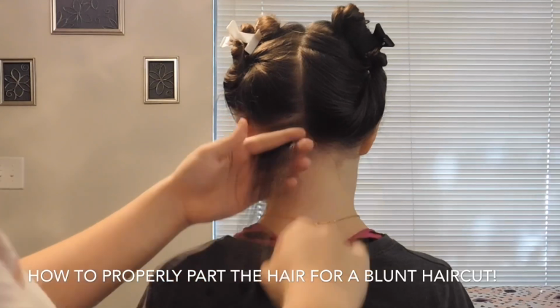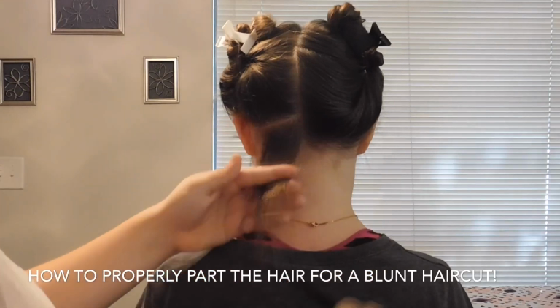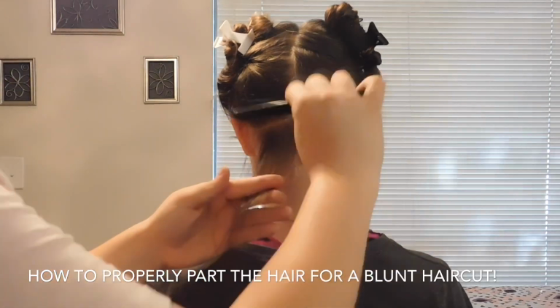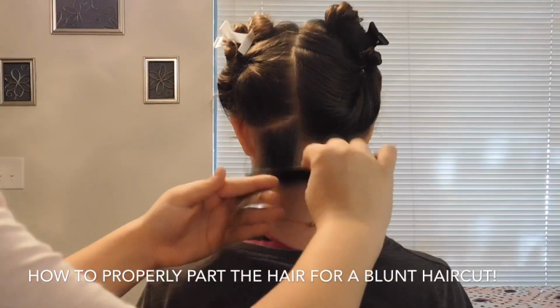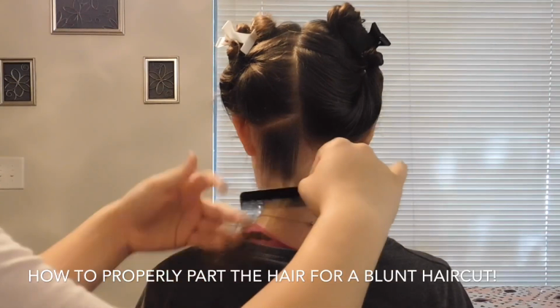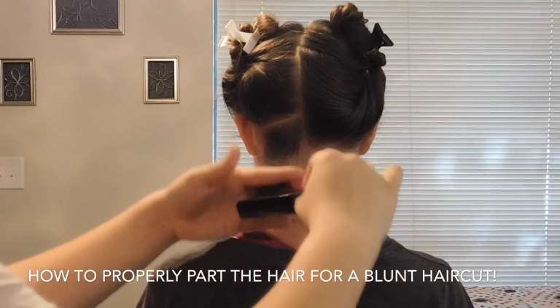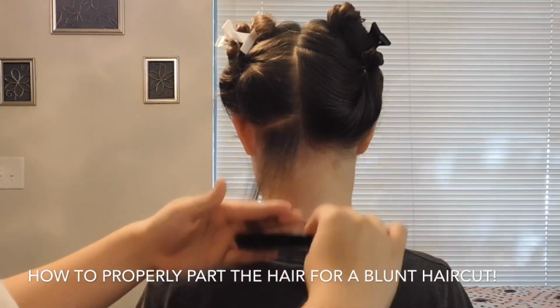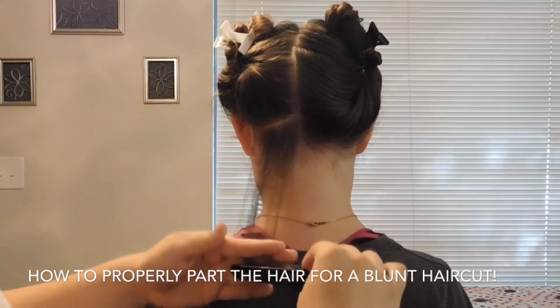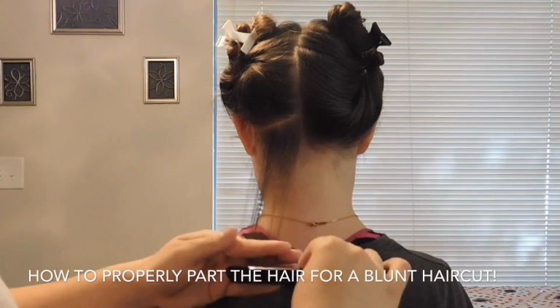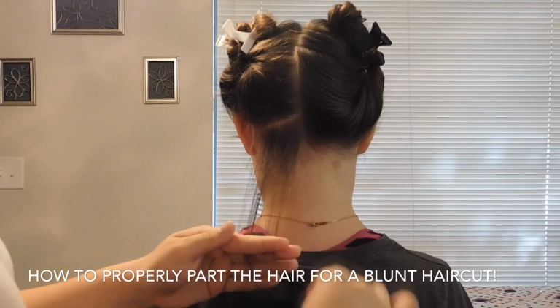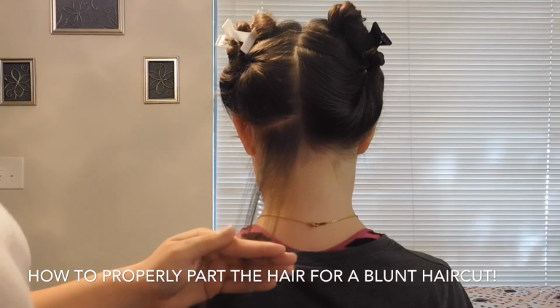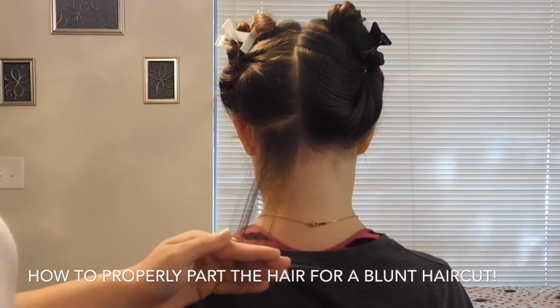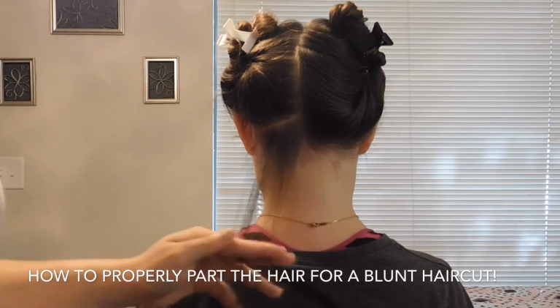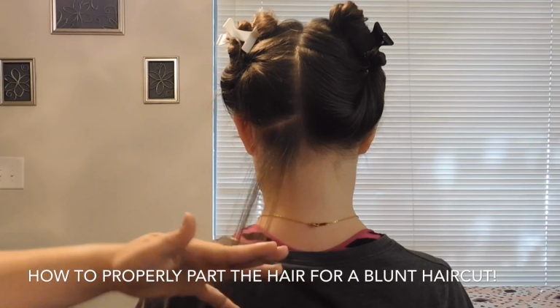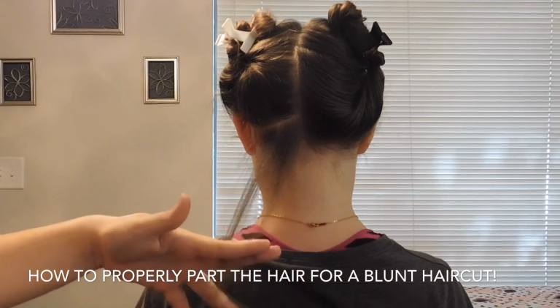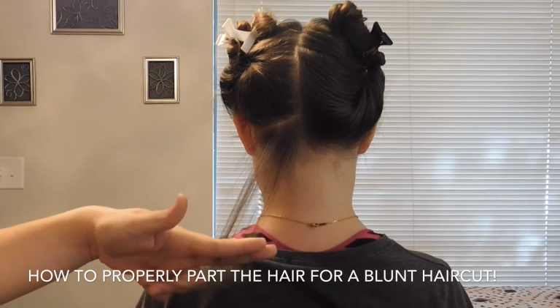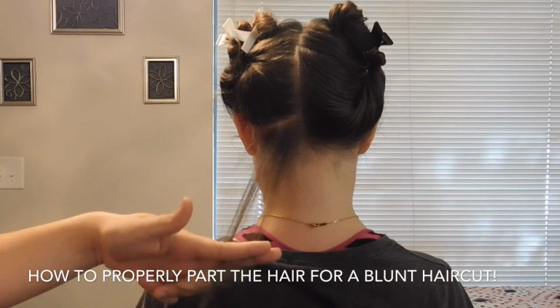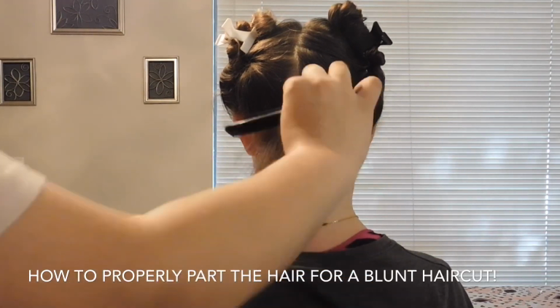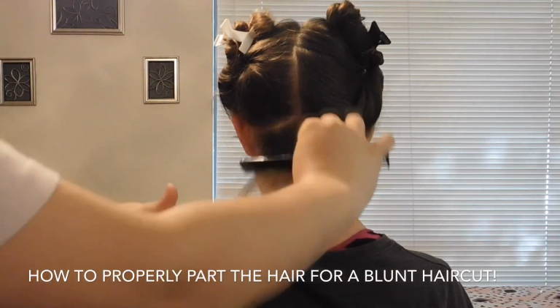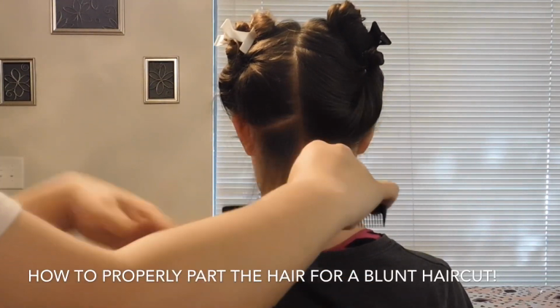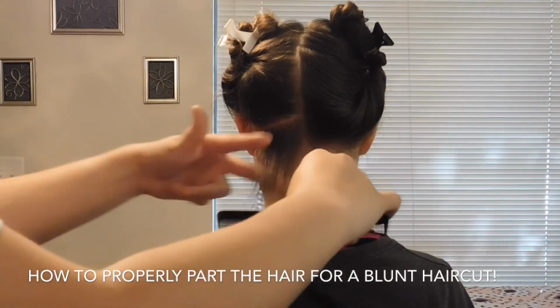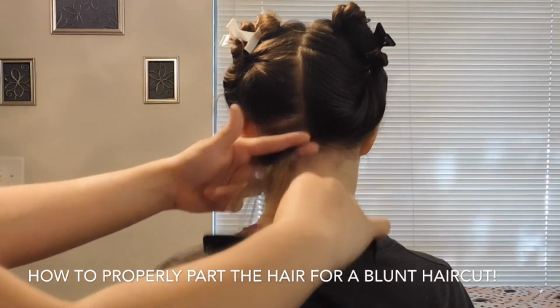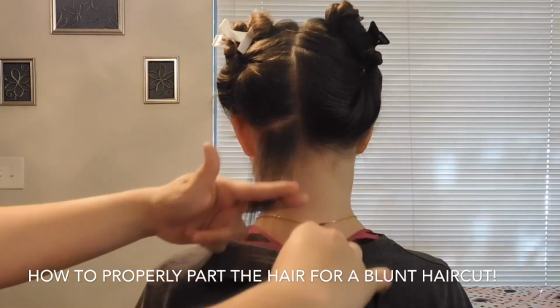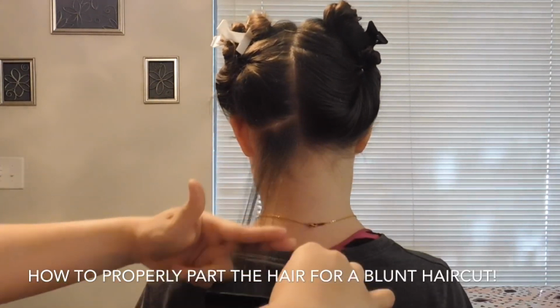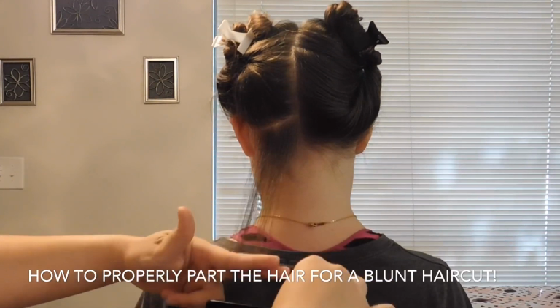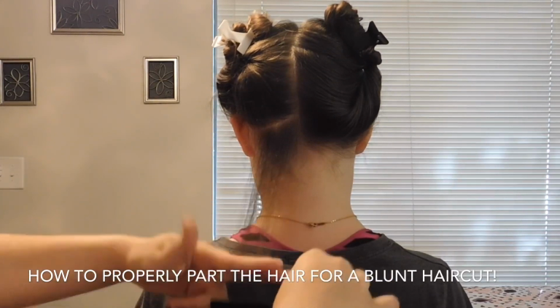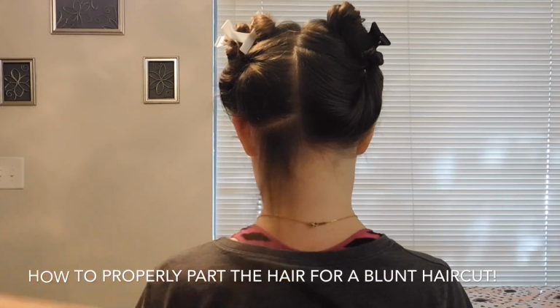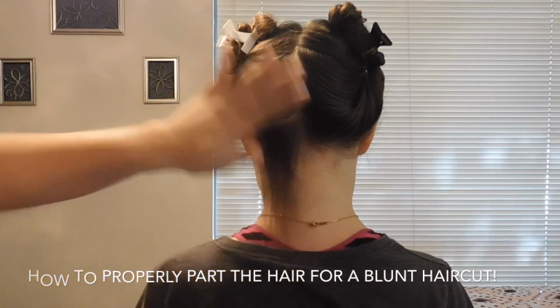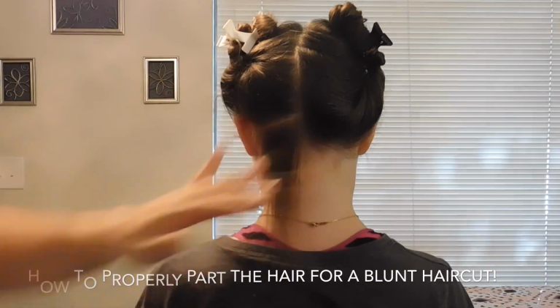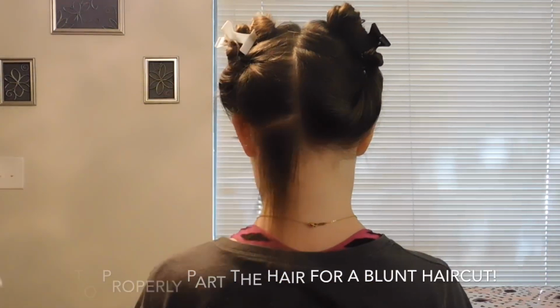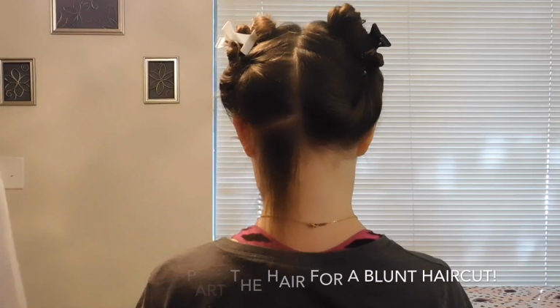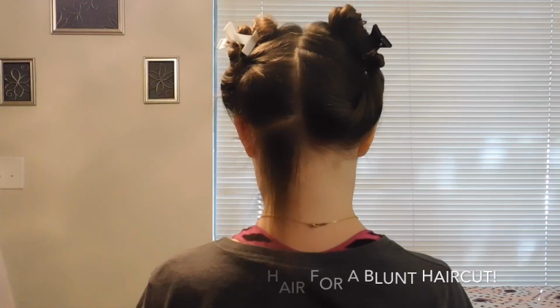Now, I am demonstrating how you hold your fingers when you are cutting the hair.